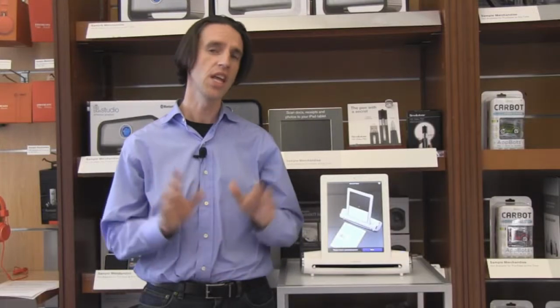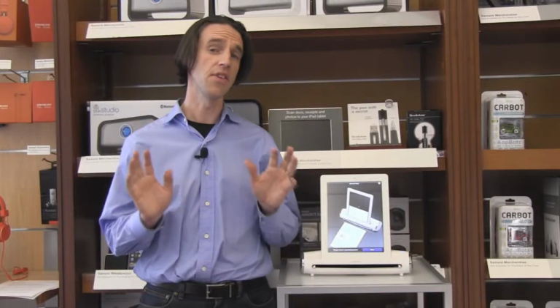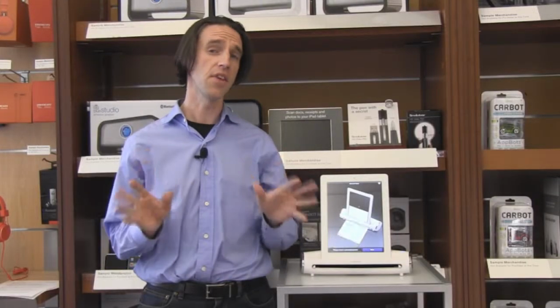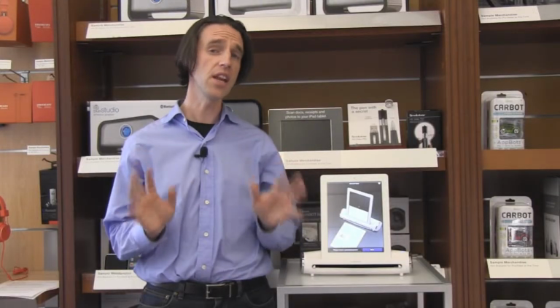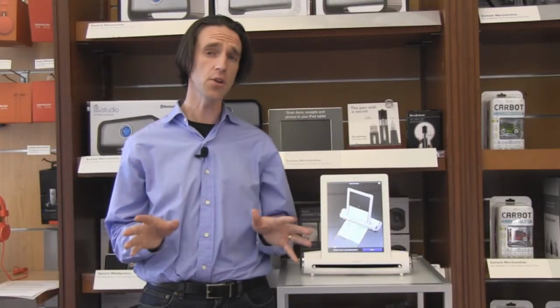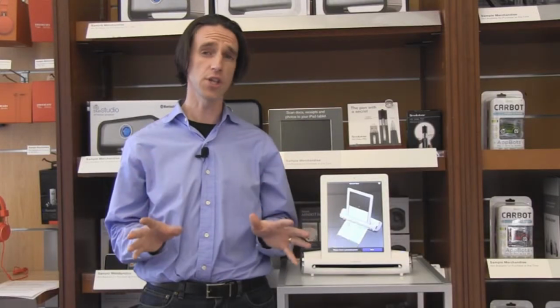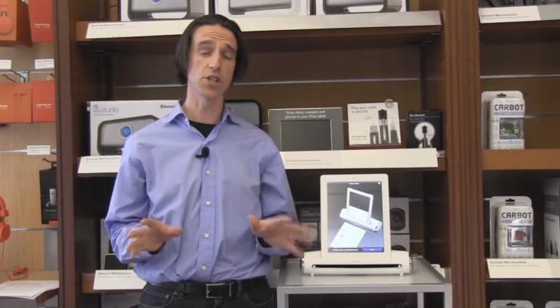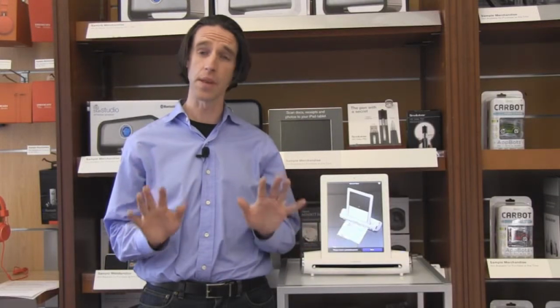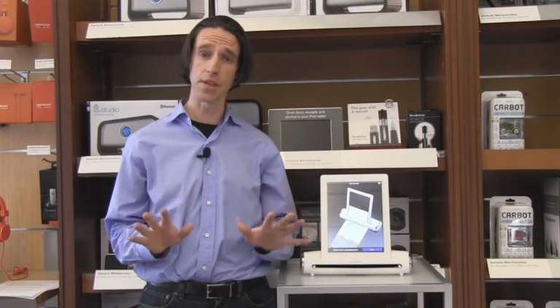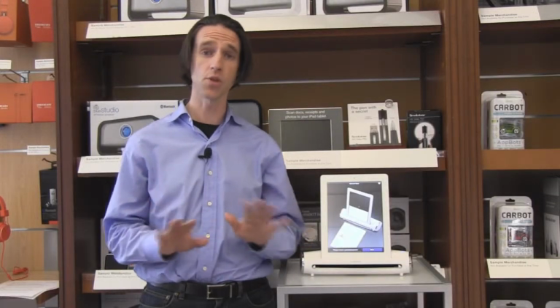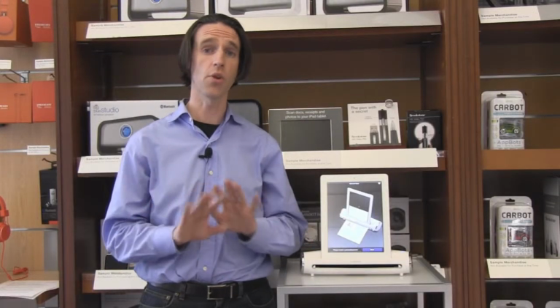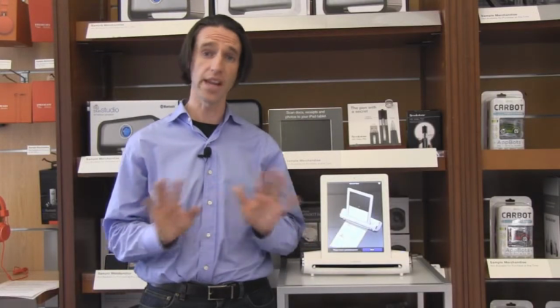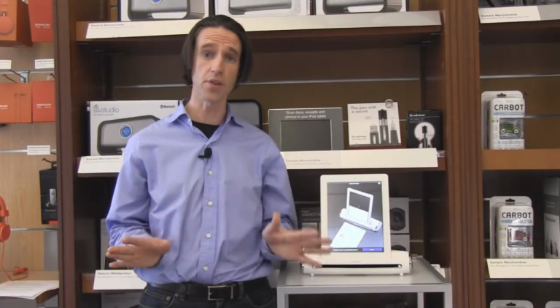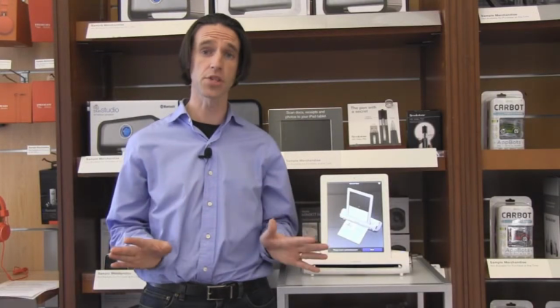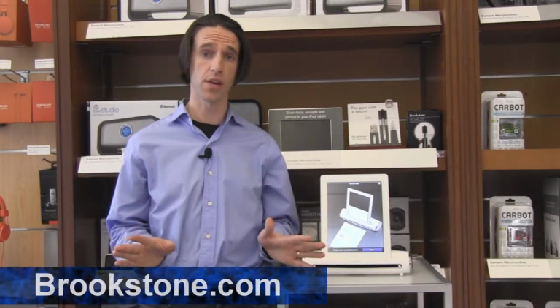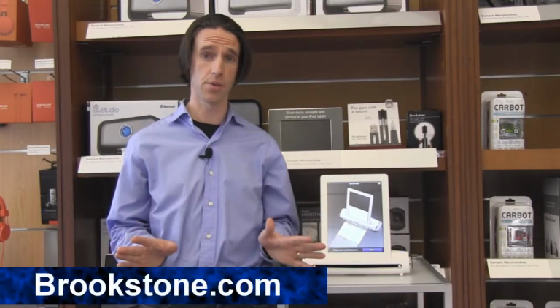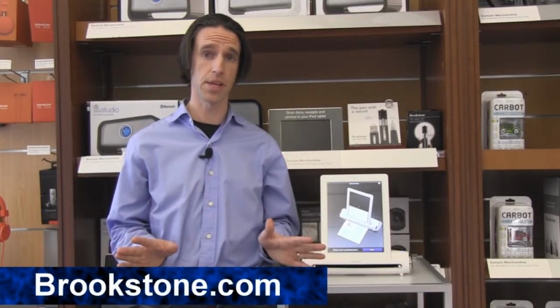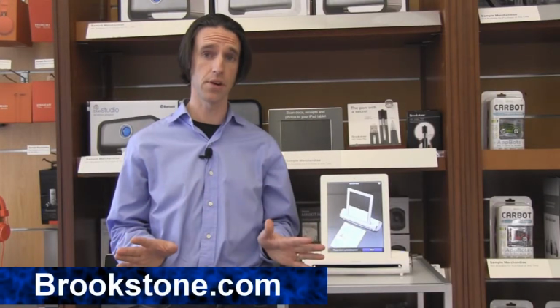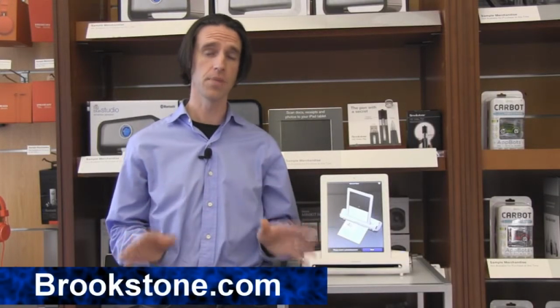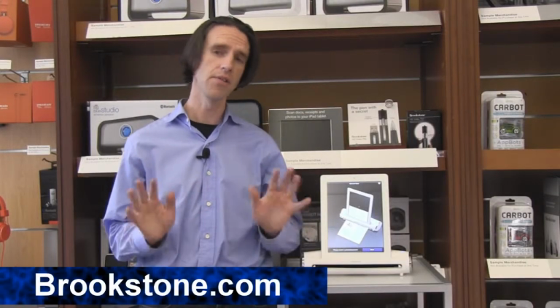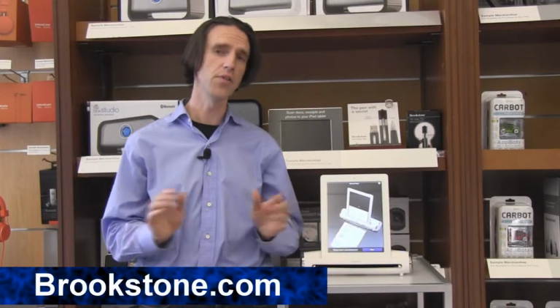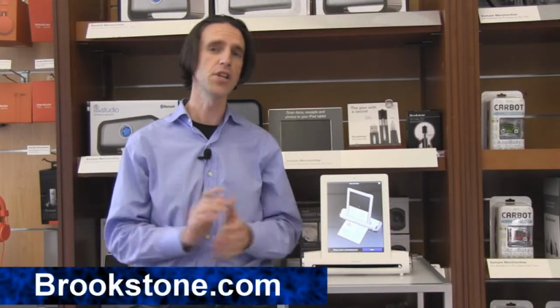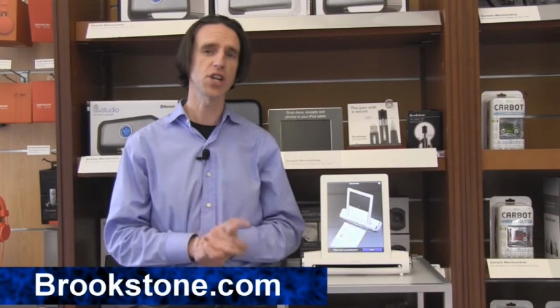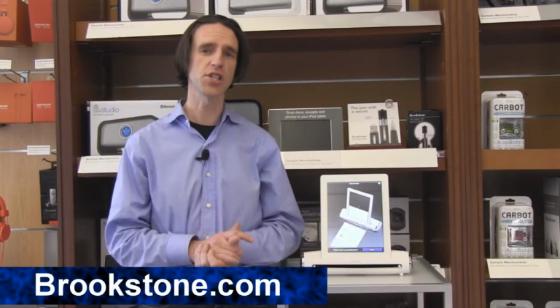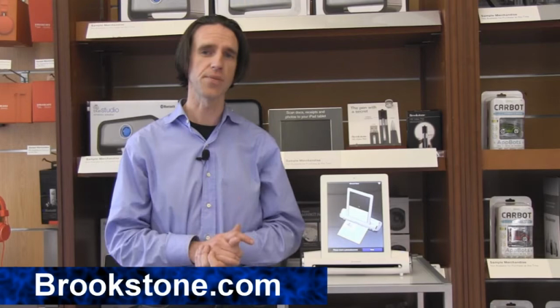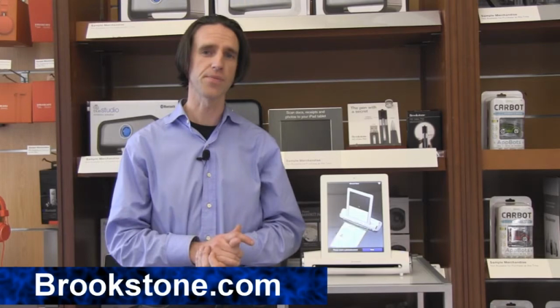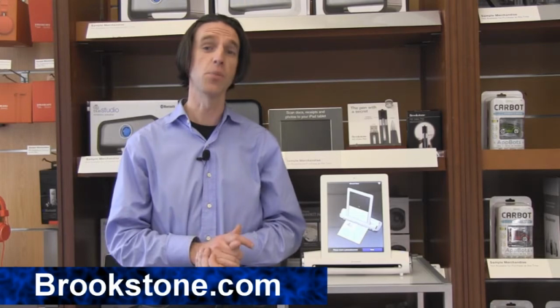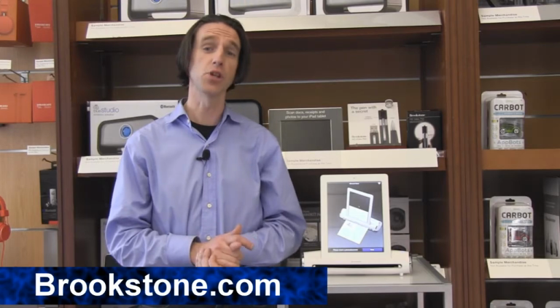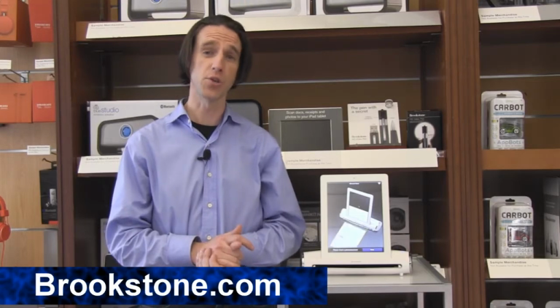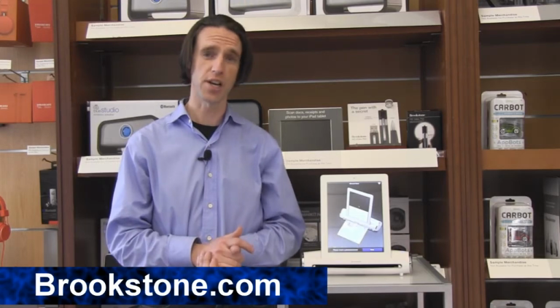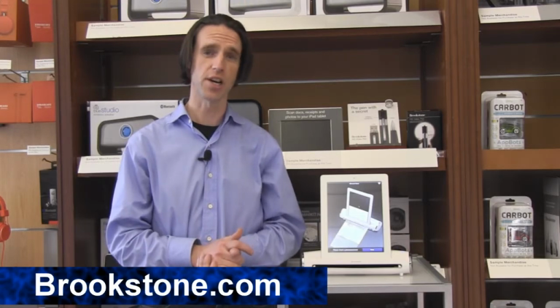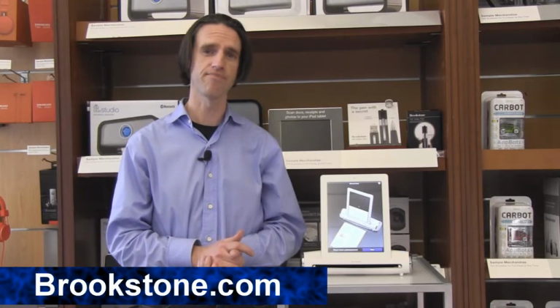If you have any other questions about this or any other scanner that we carry, feel free to check us out at Brookstone.com.